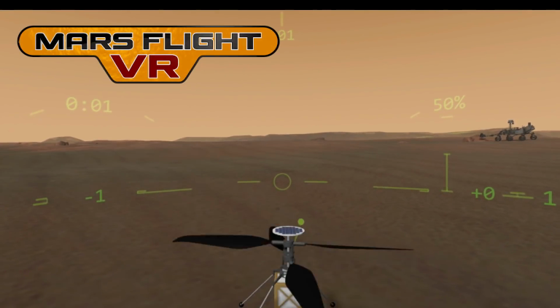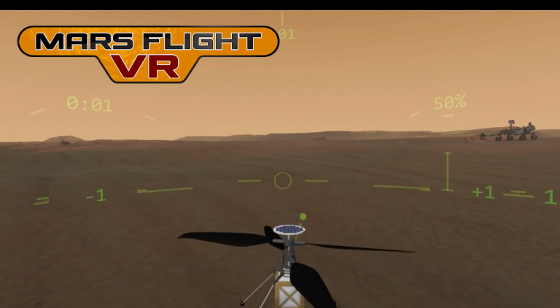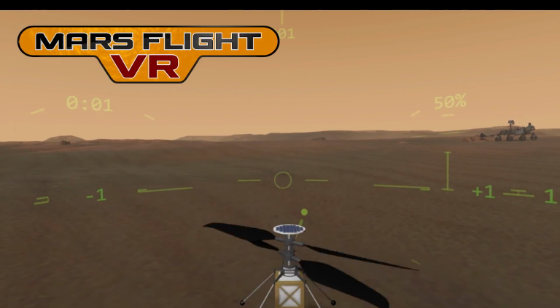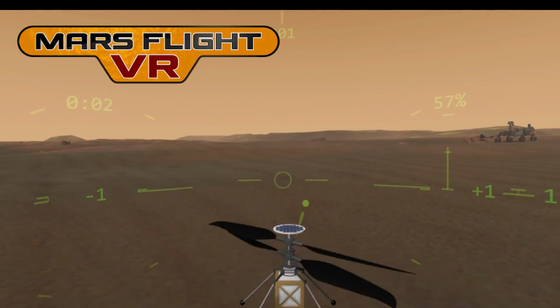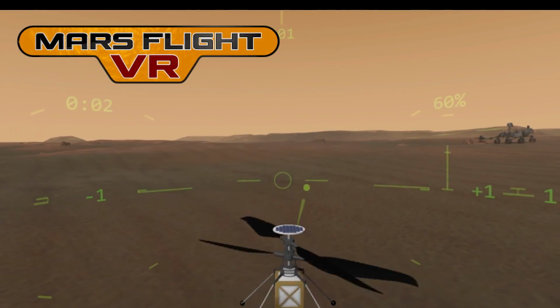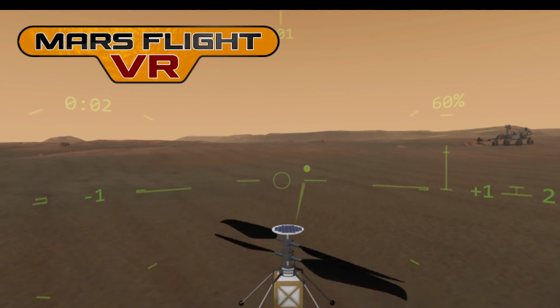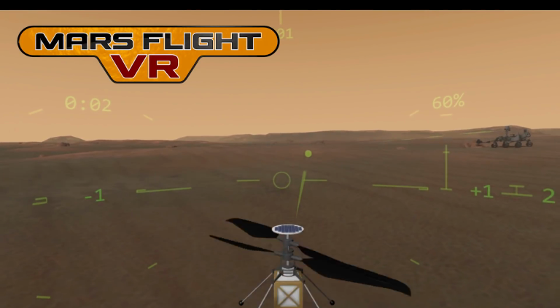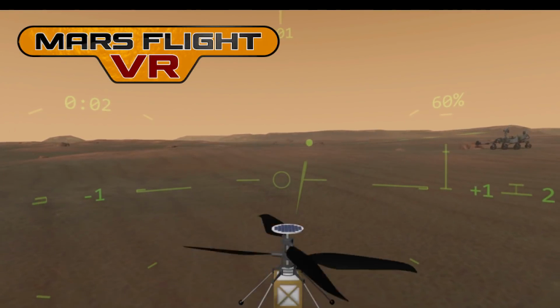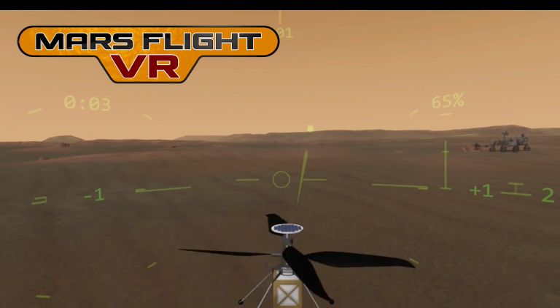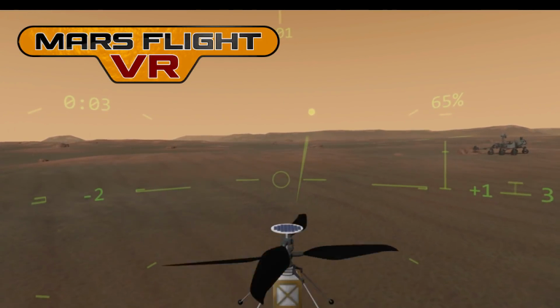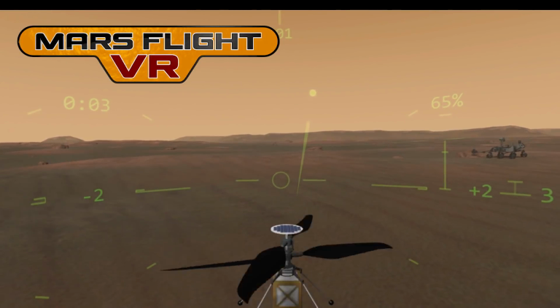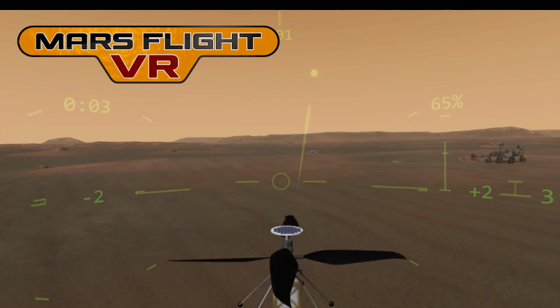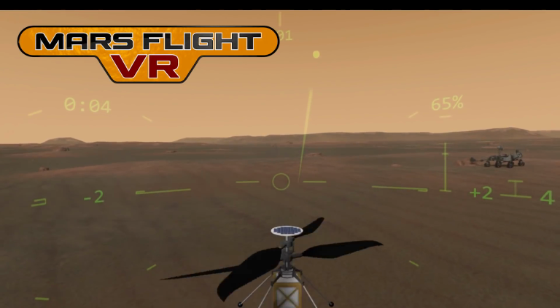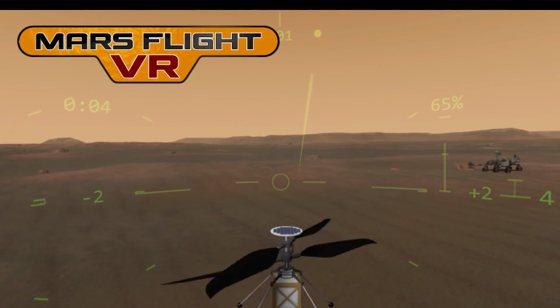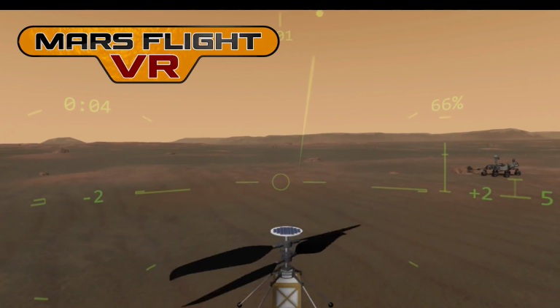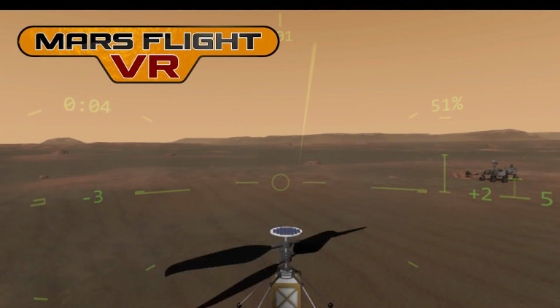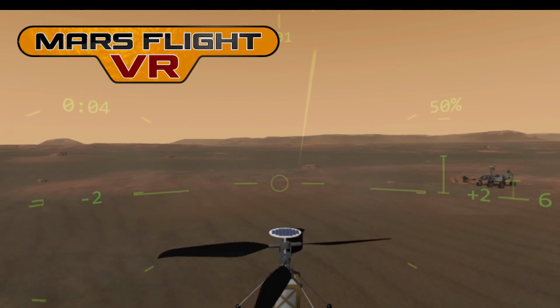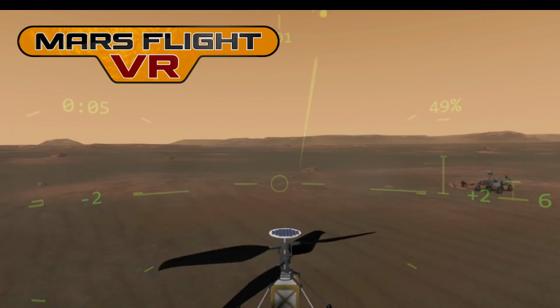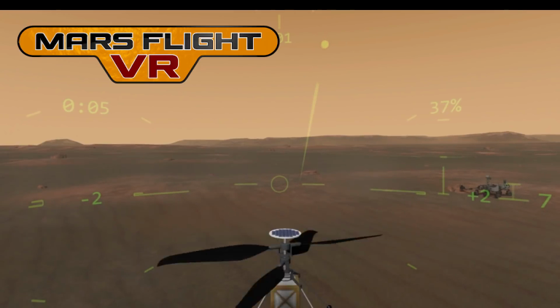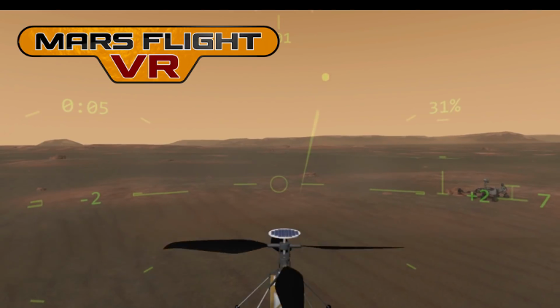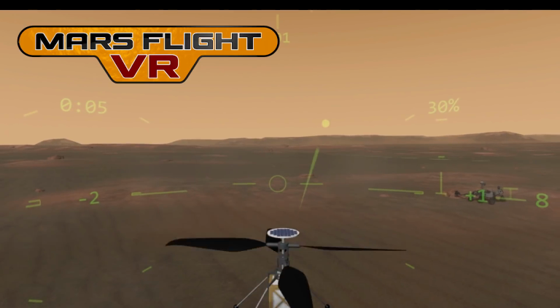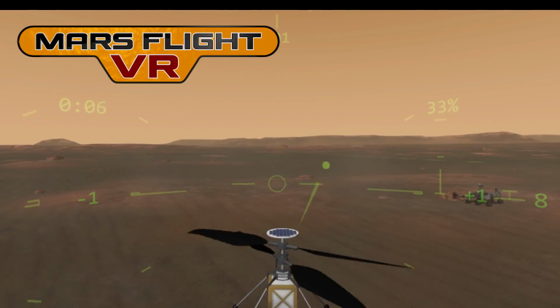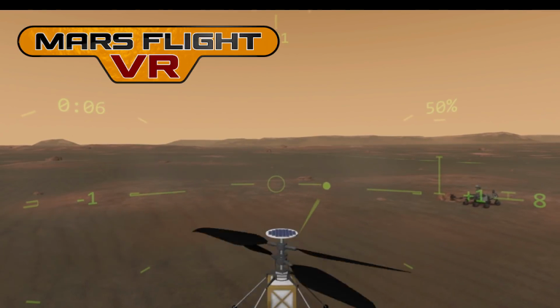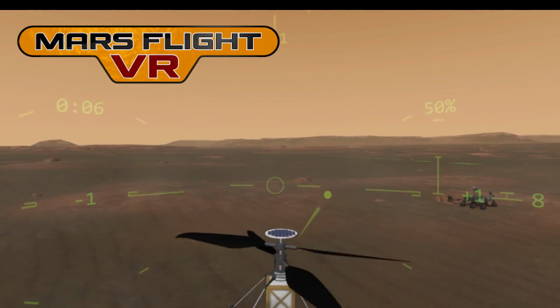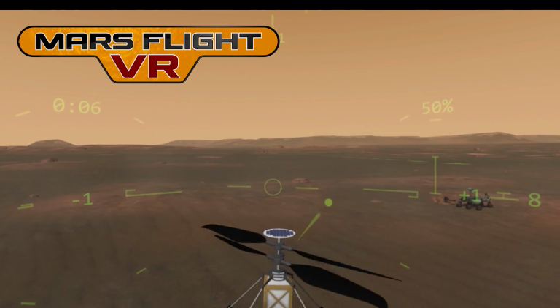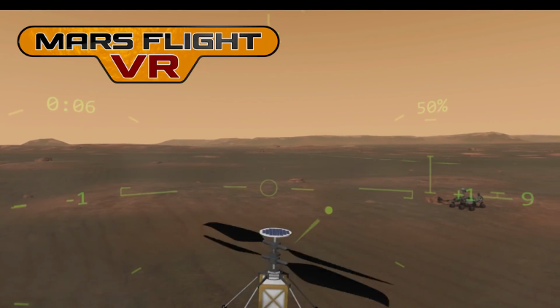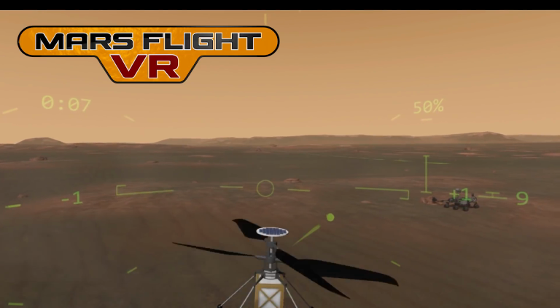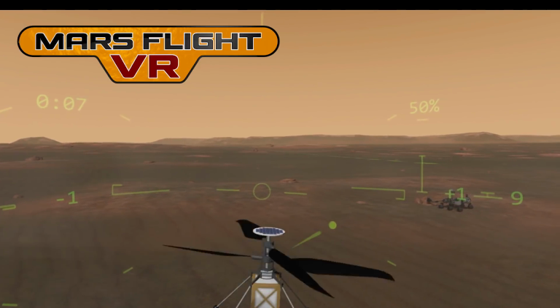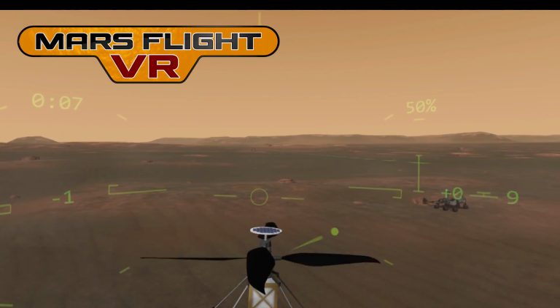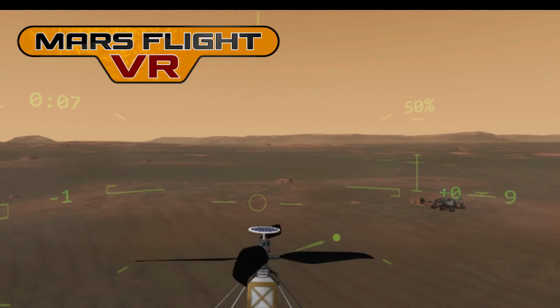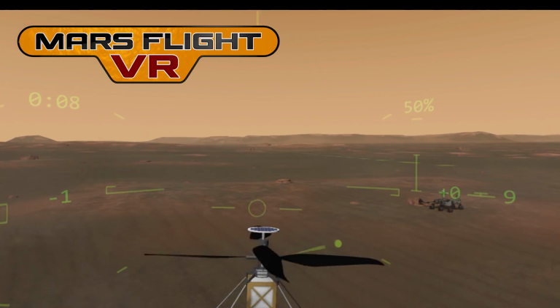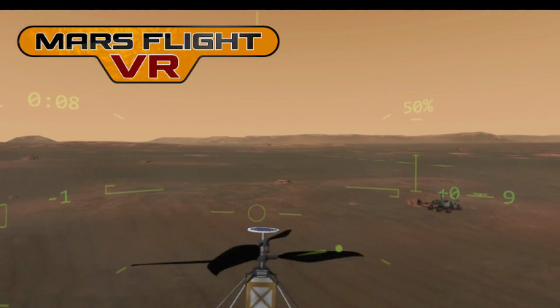Hello, my name is Conor. I'm the developer of Mars Flight VR, a VR helicopter simulator set in real locations on Mars.